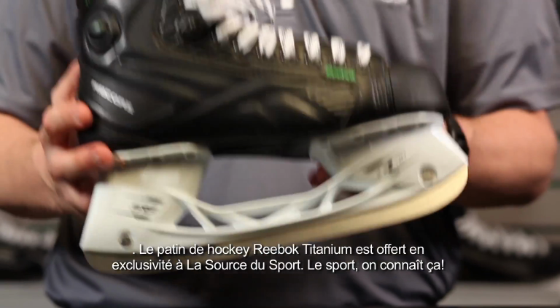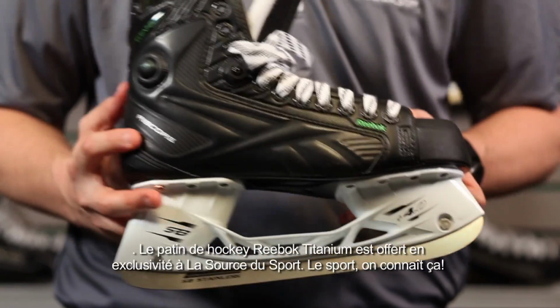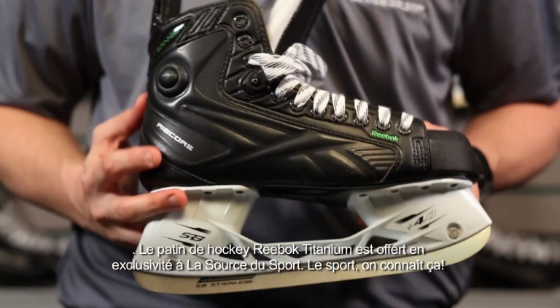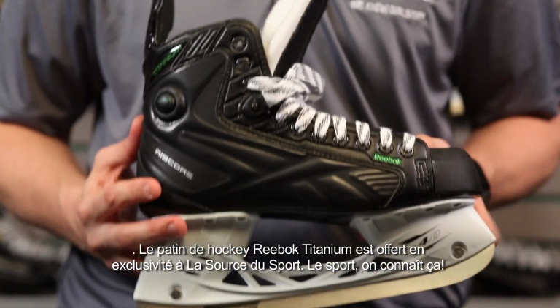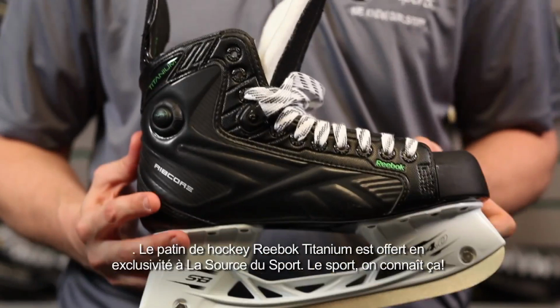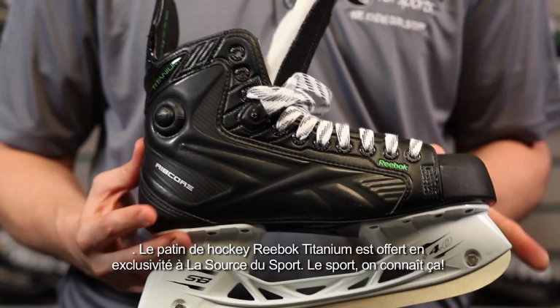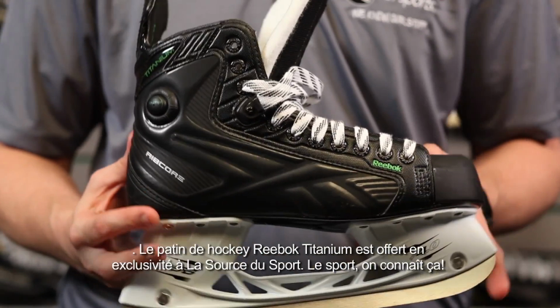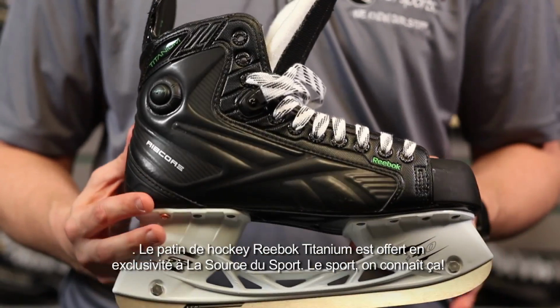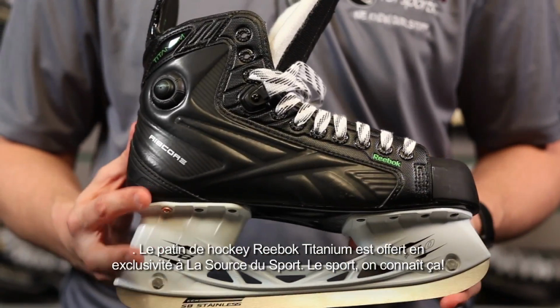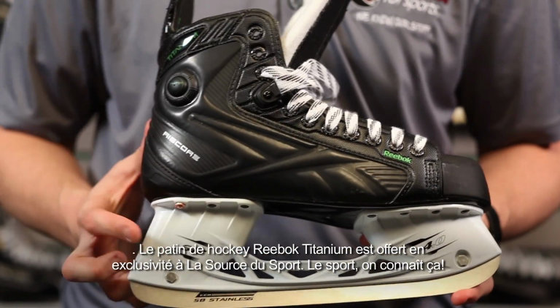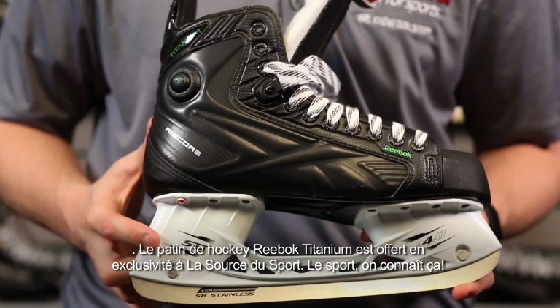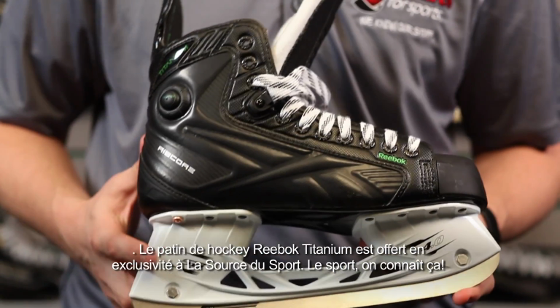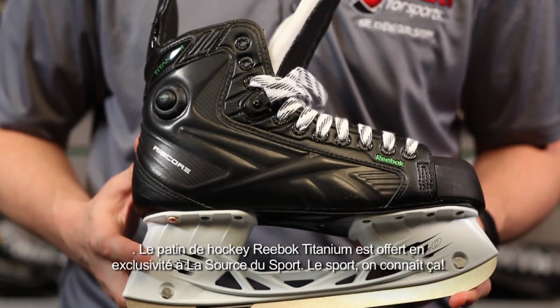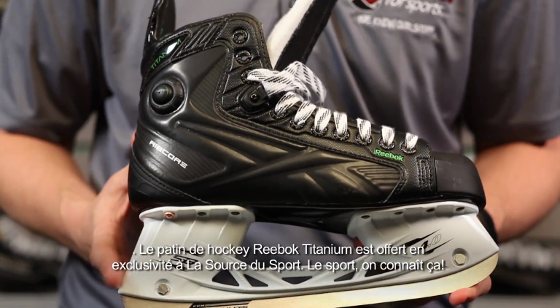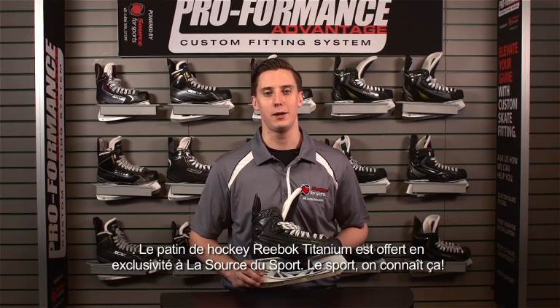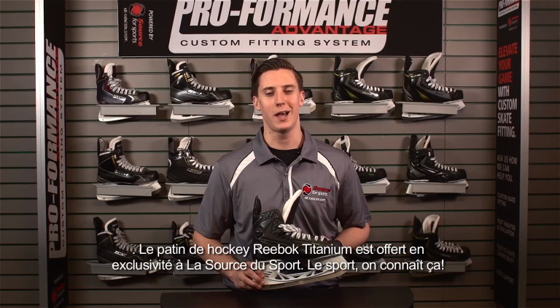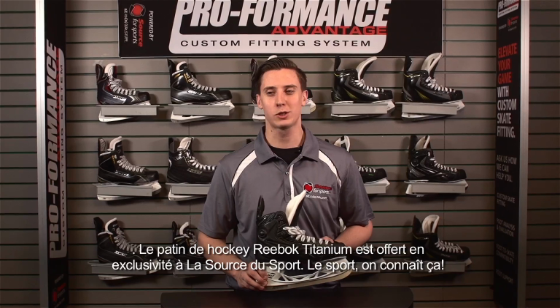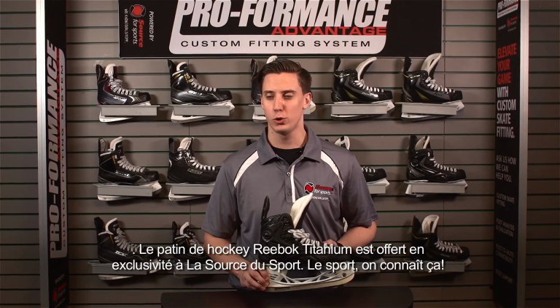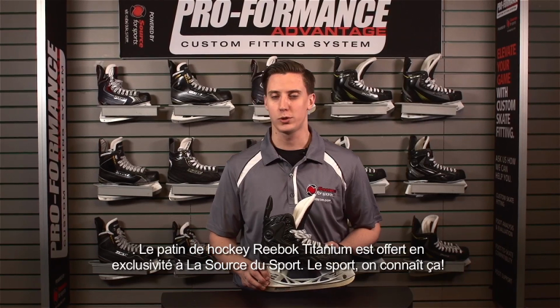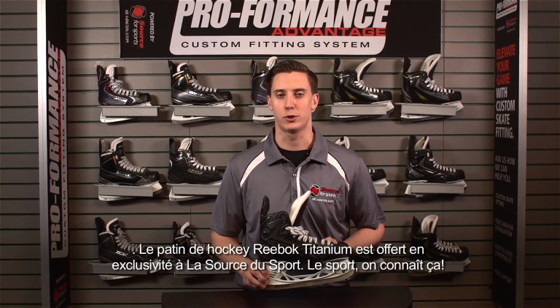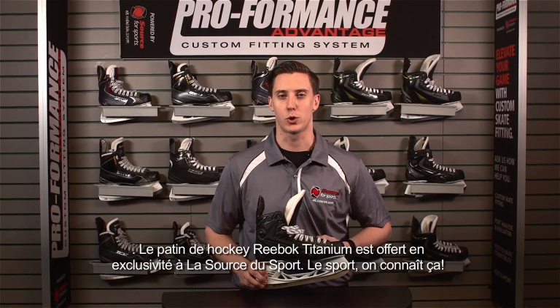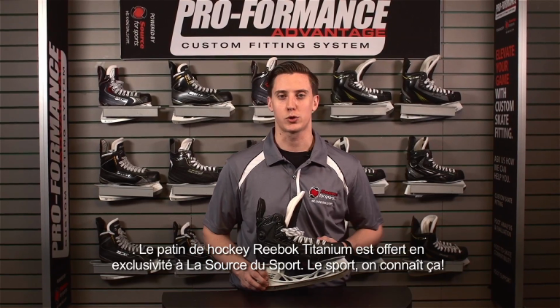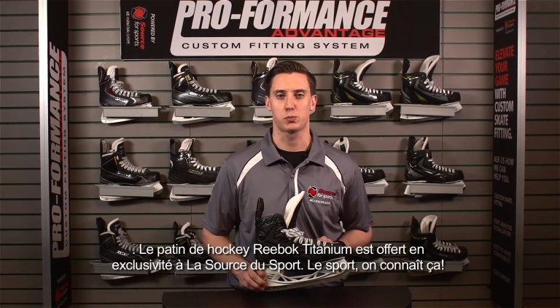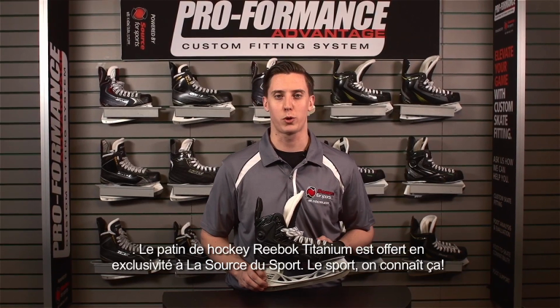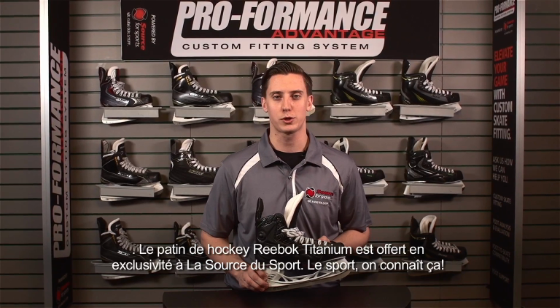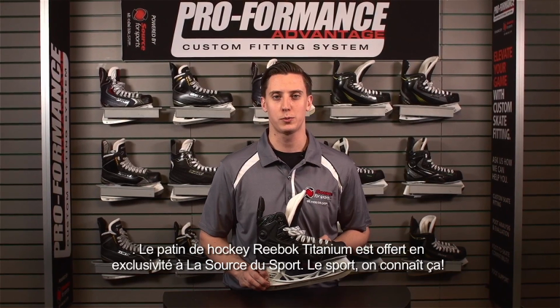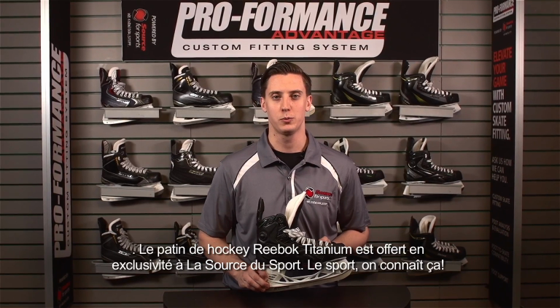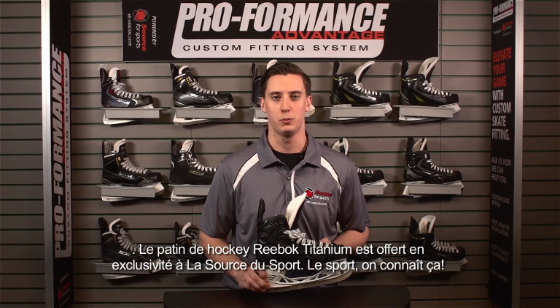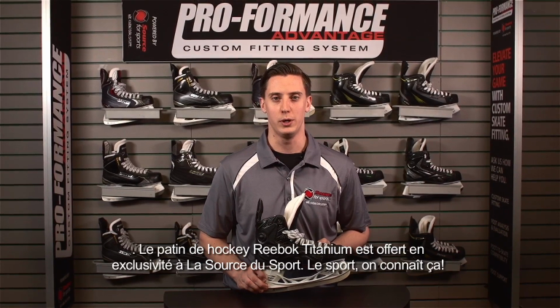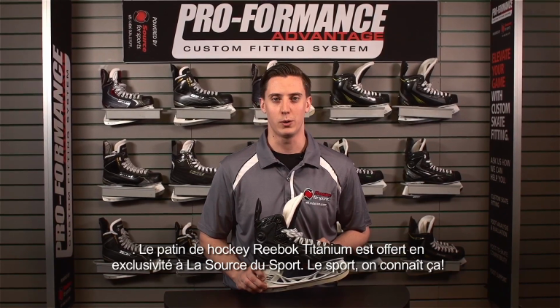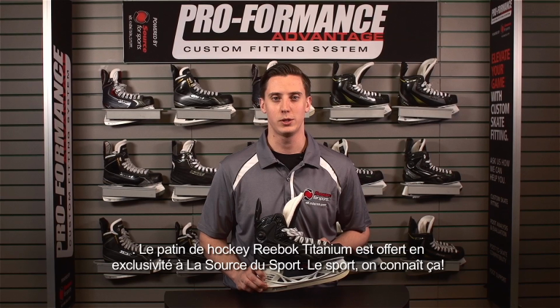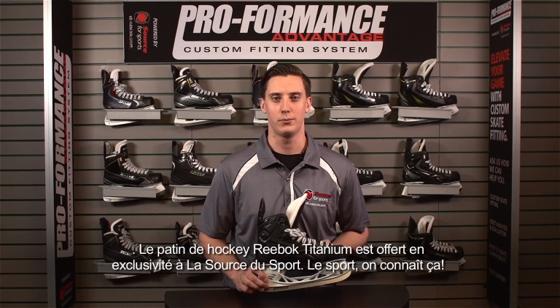This is the Reebok Titanium Hockey Skate, exclusive to Source4Sports. We know our stuff.